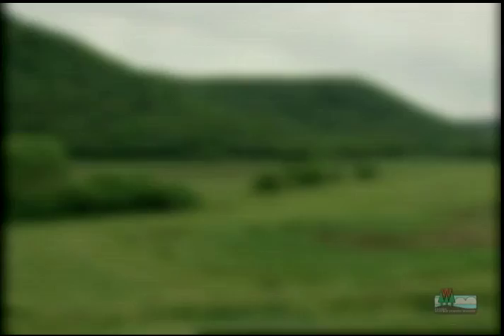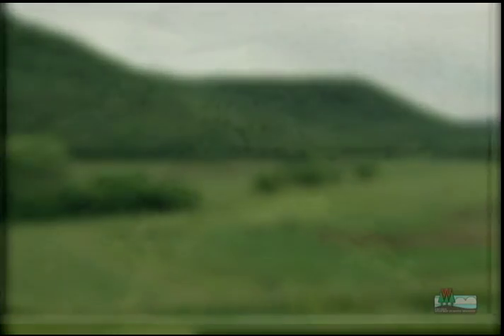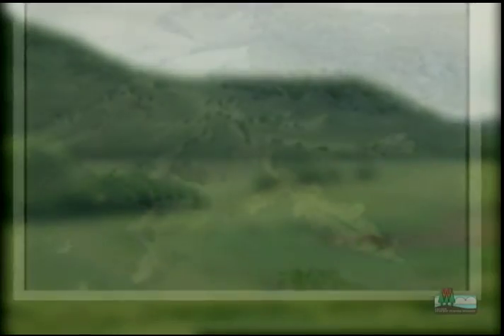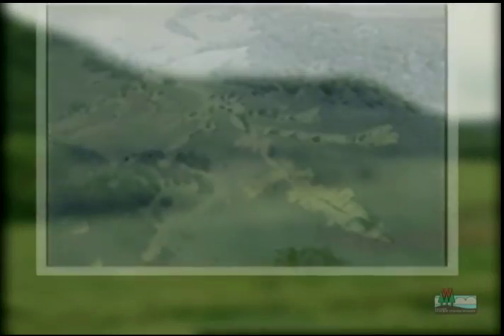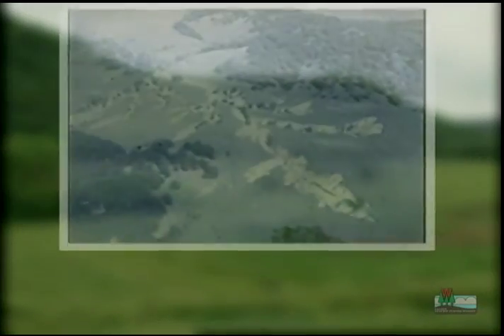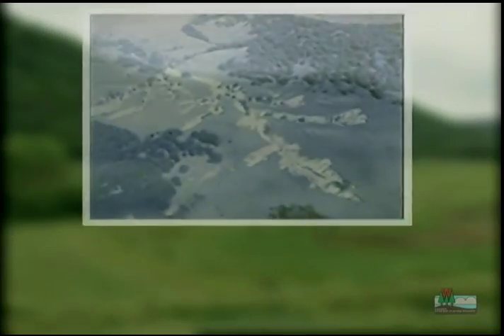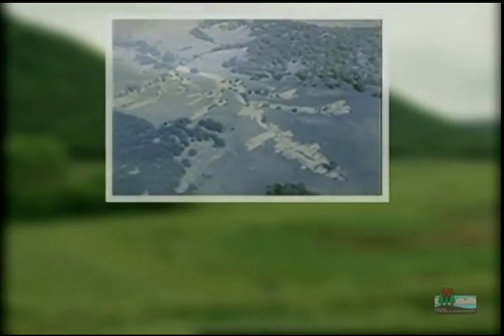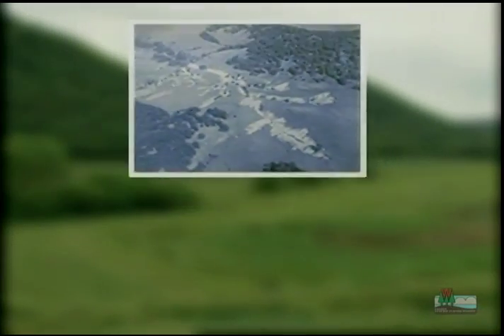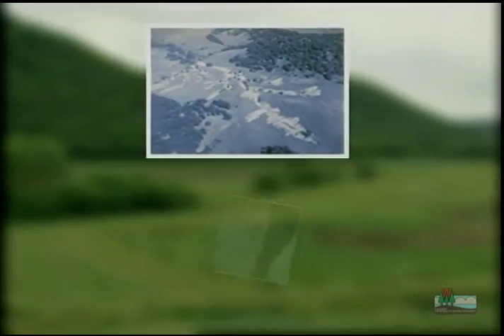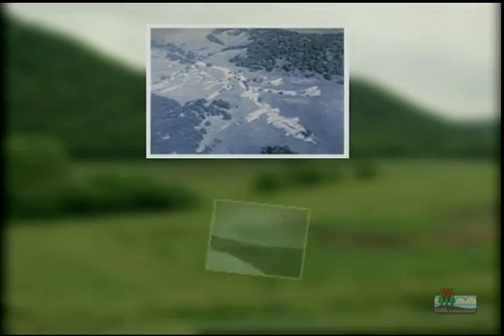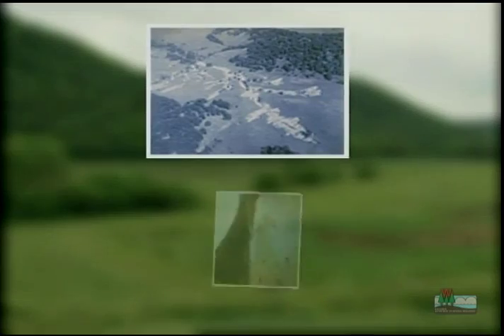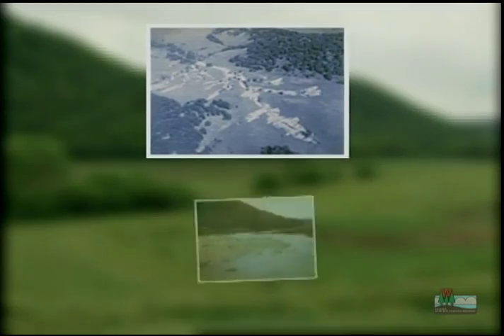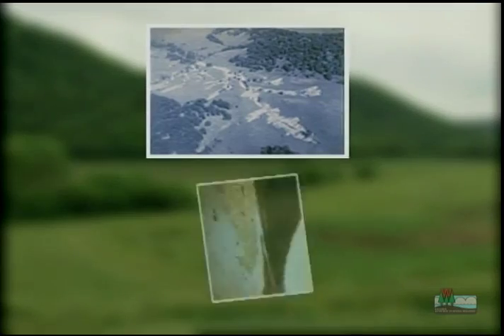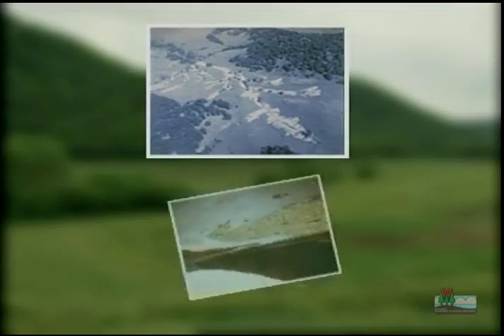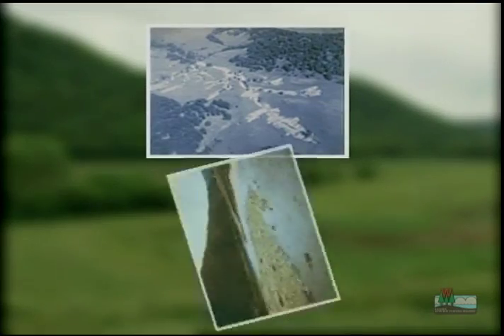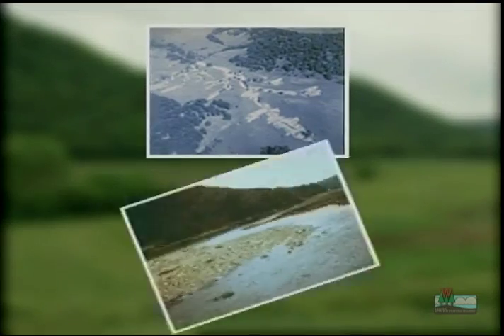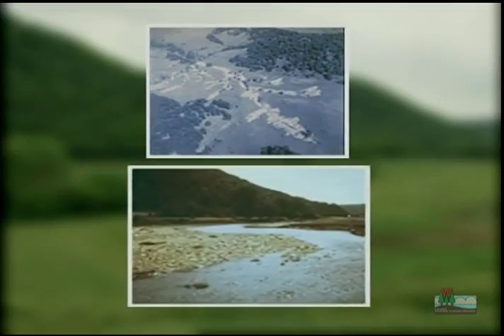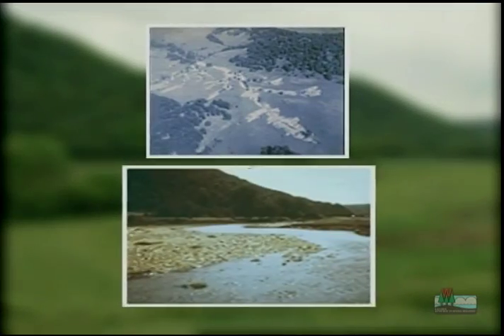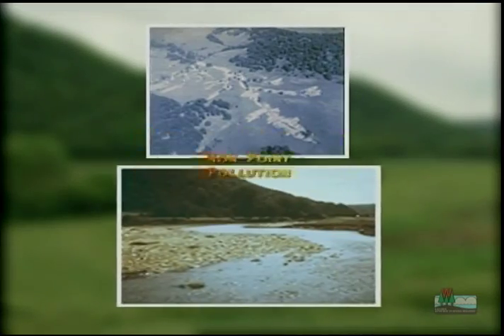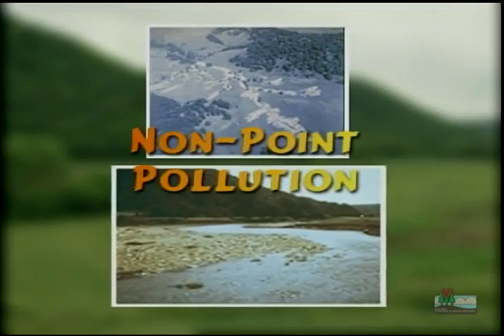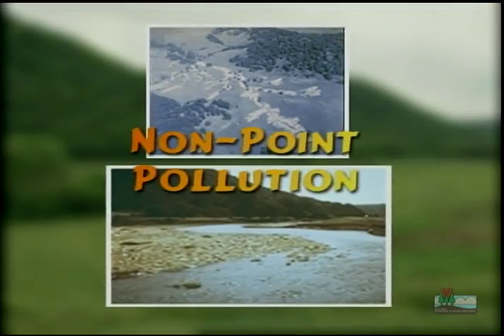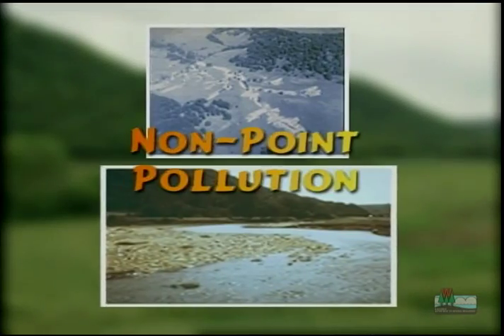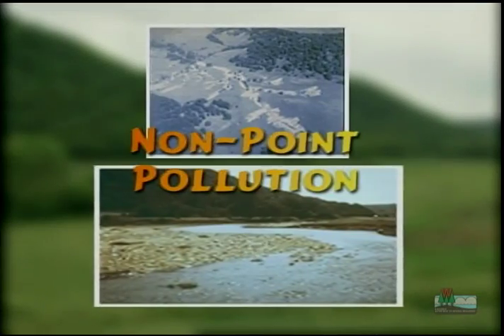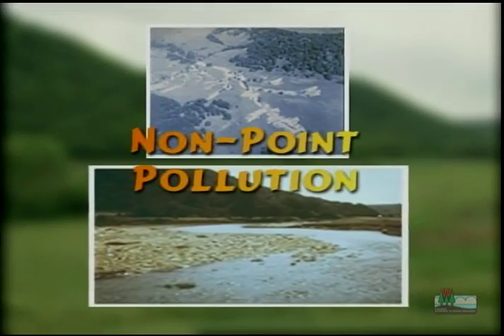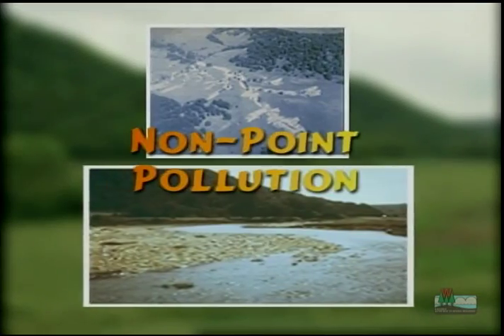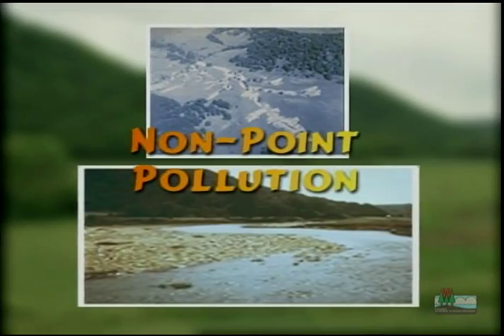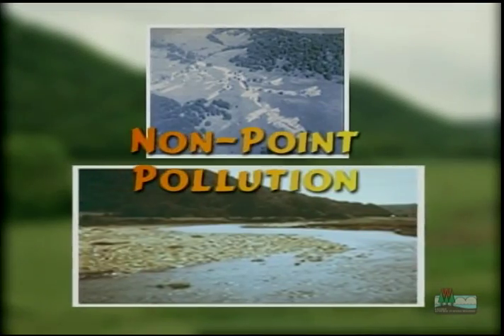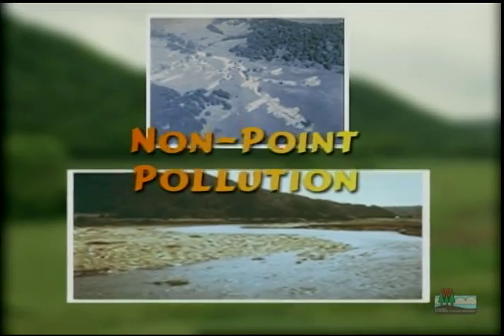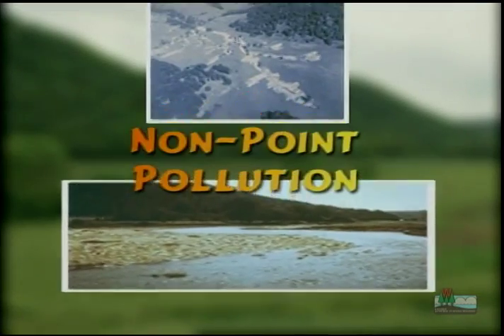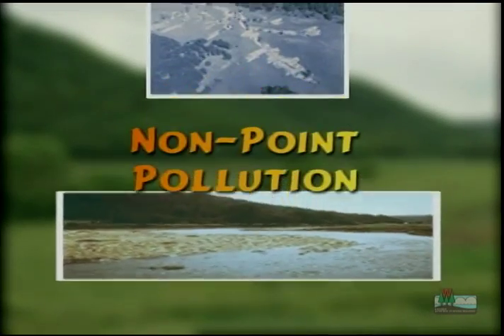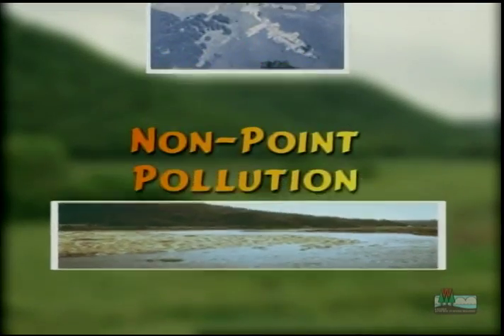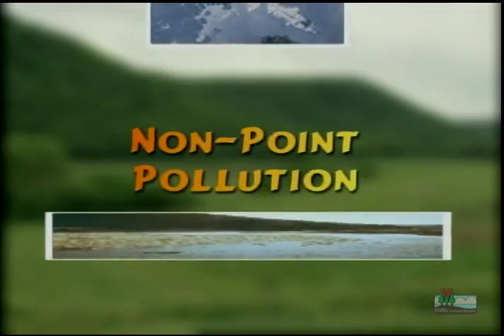When soil runs into streams over a wide area like that, scientists and land managers call it non-point pollution.